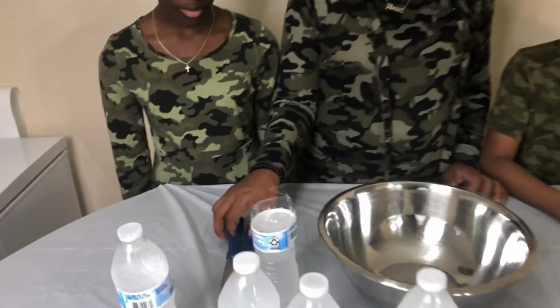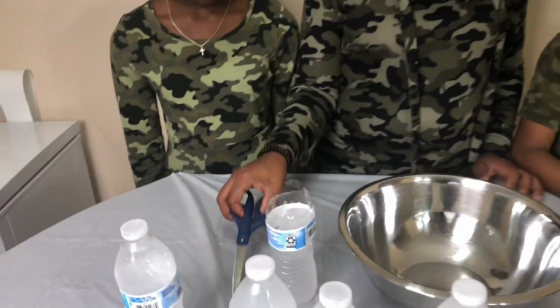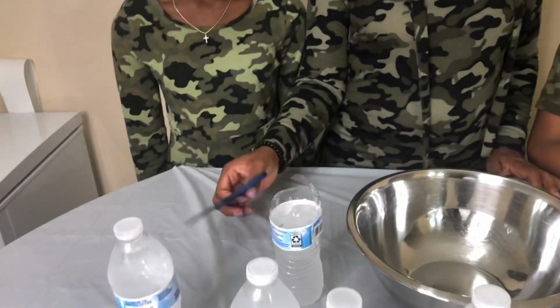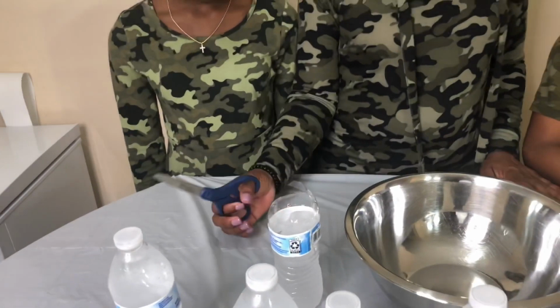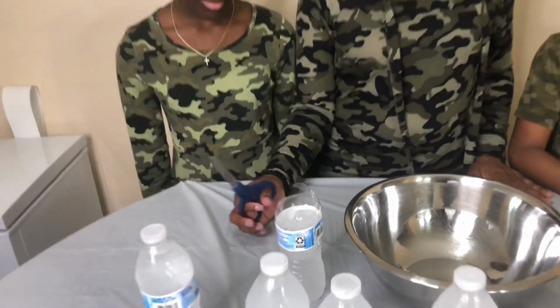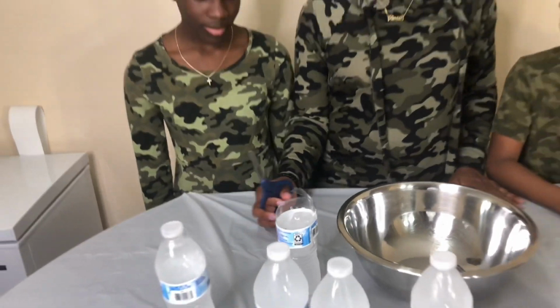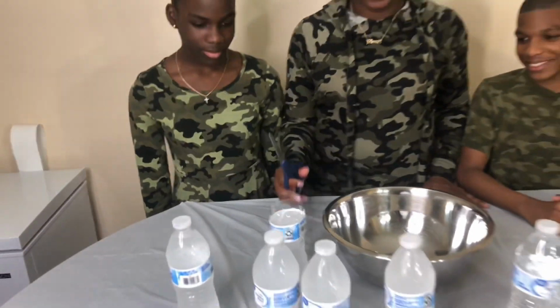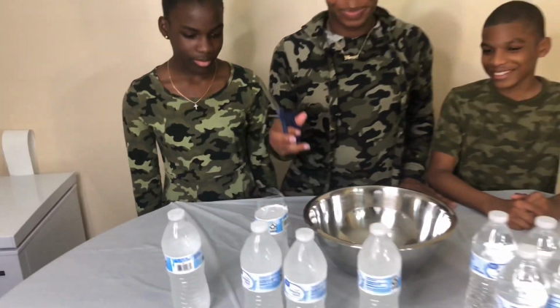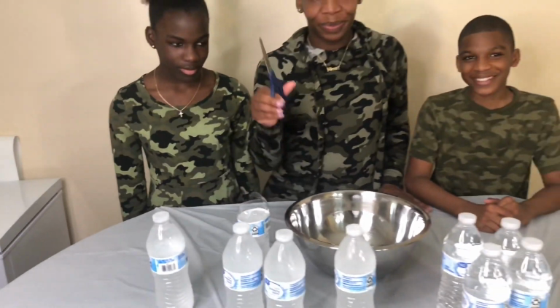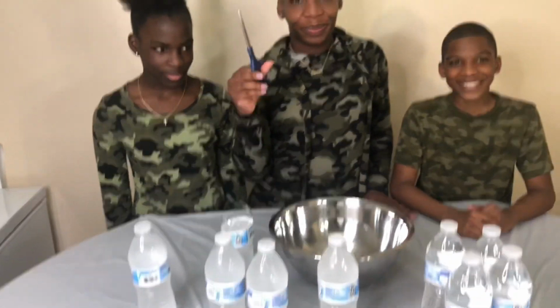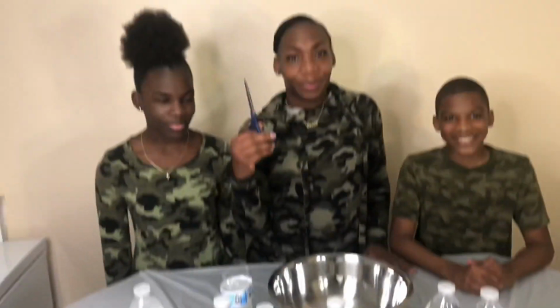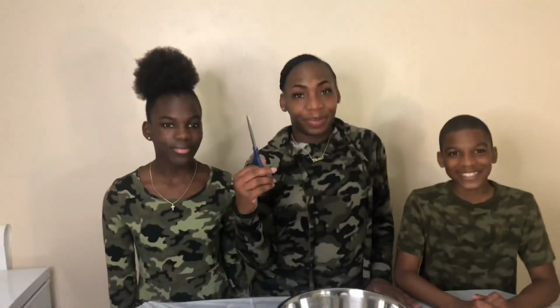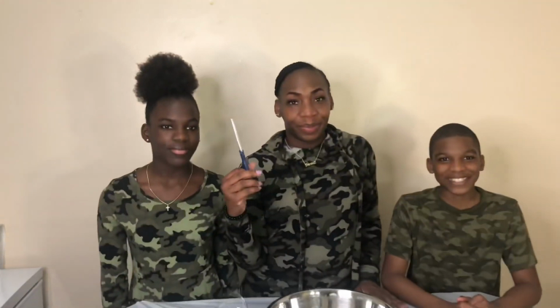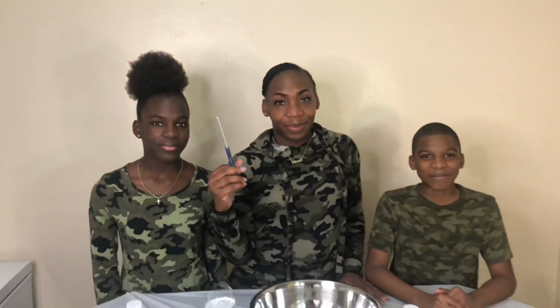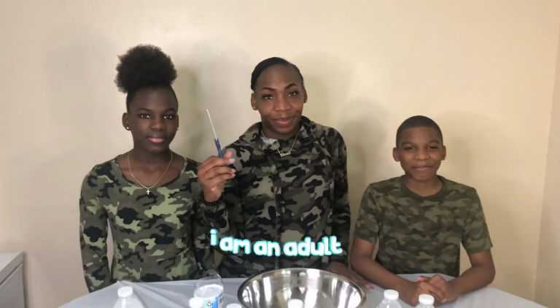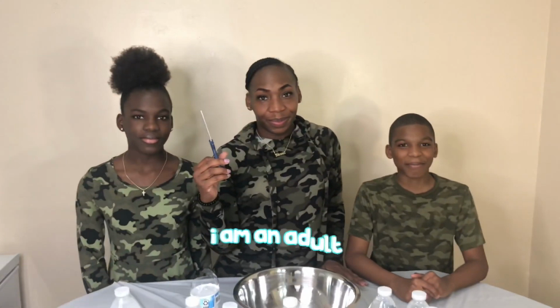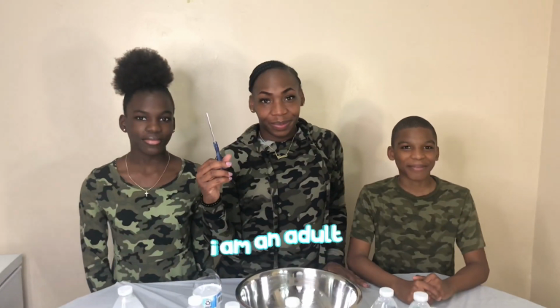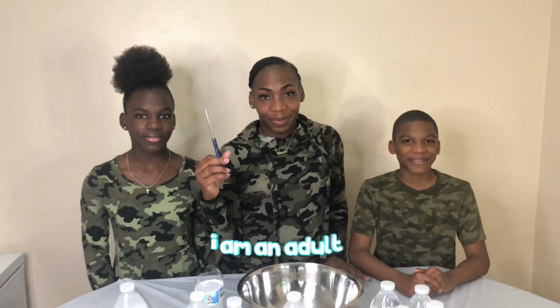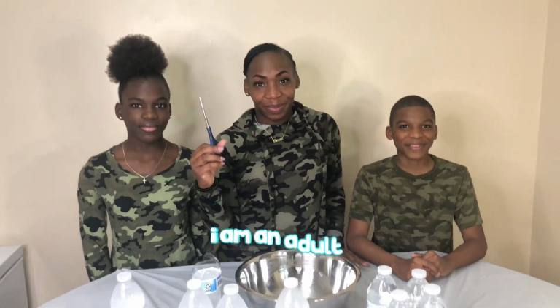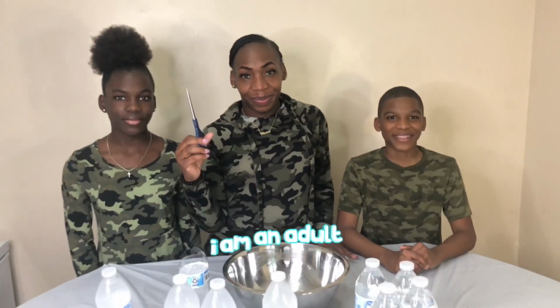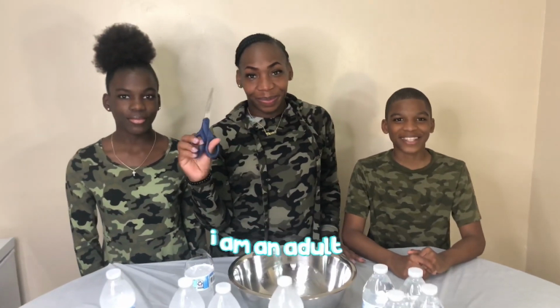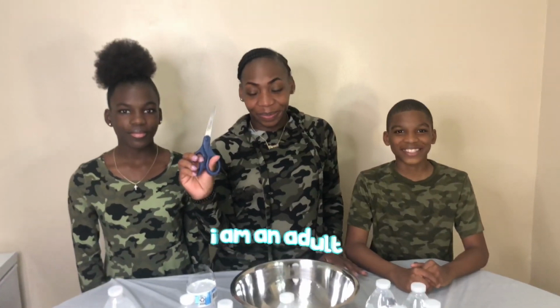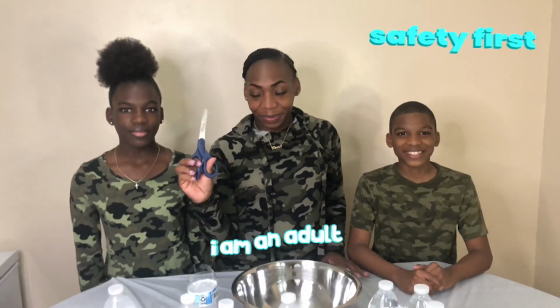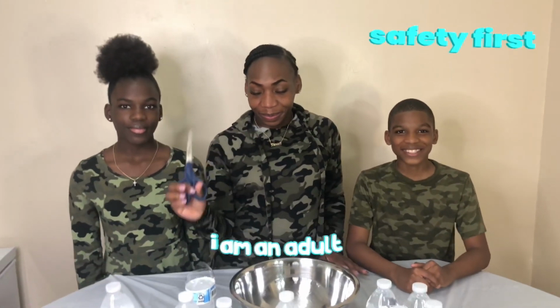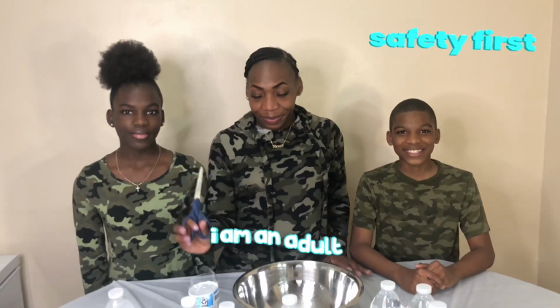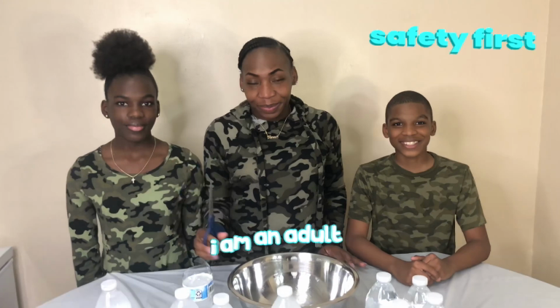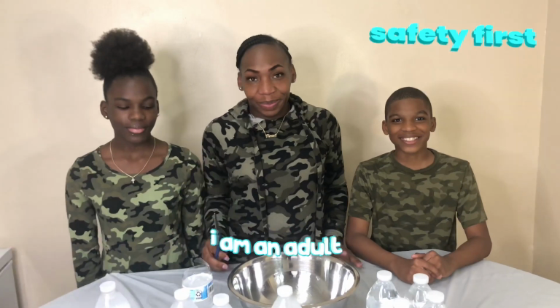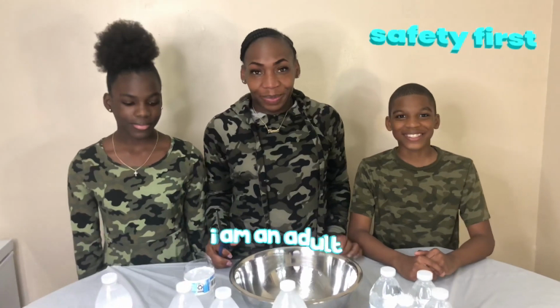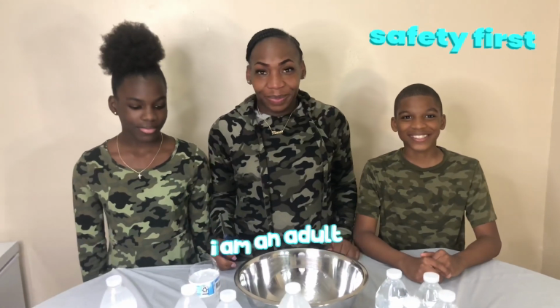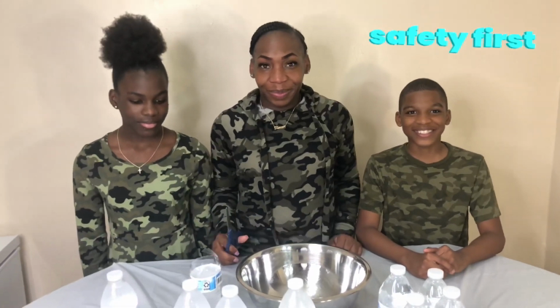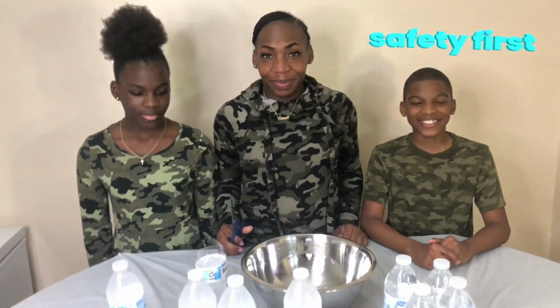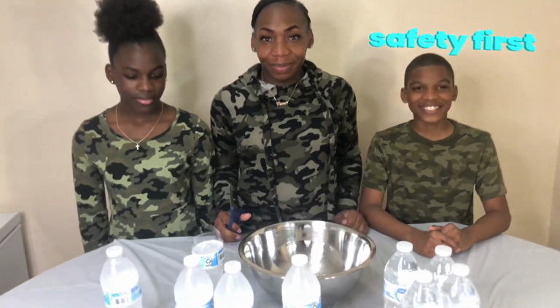Hey you guys, make sure whenever you're doing this, make sure to always have an adult present. Safety first, safety's always important.